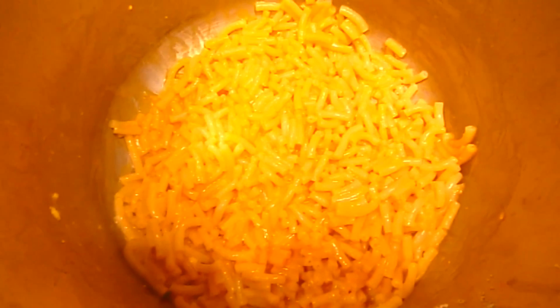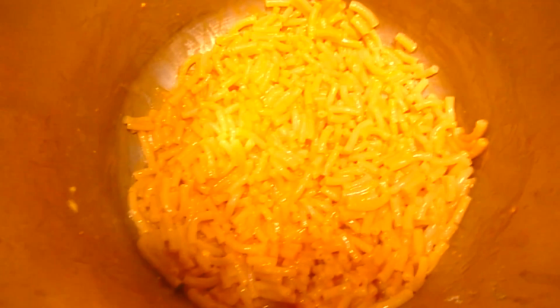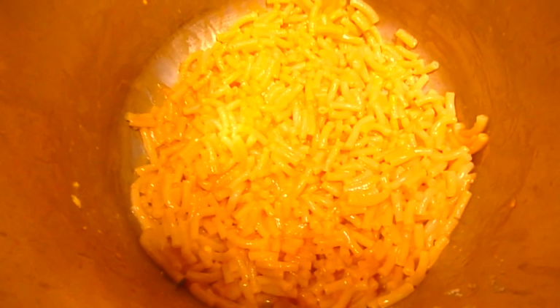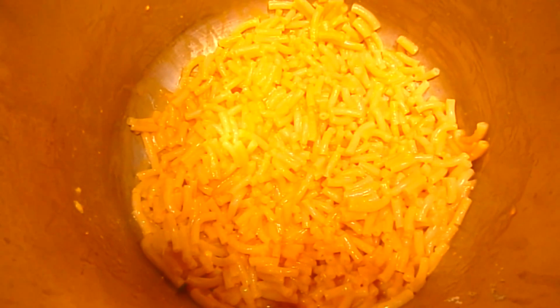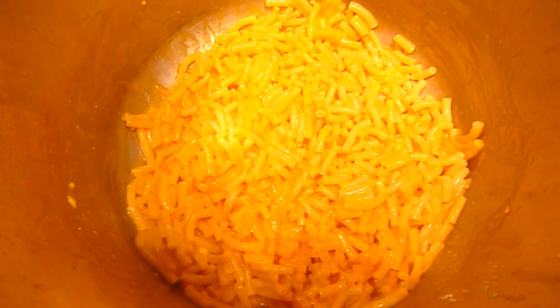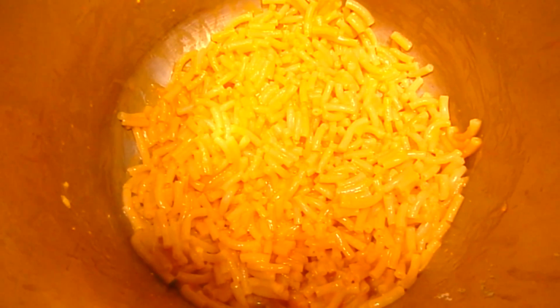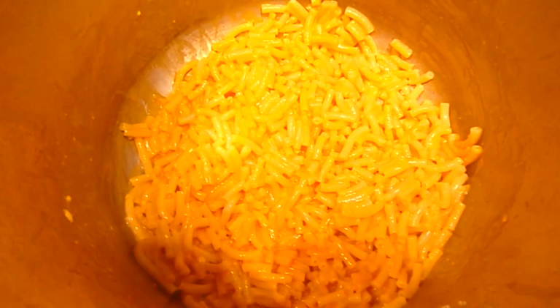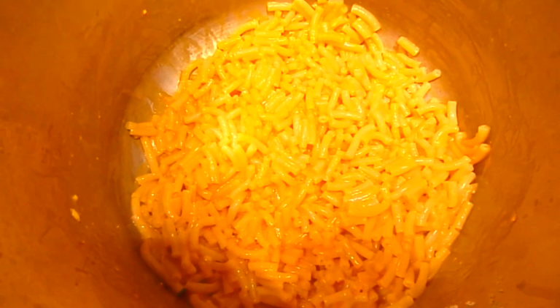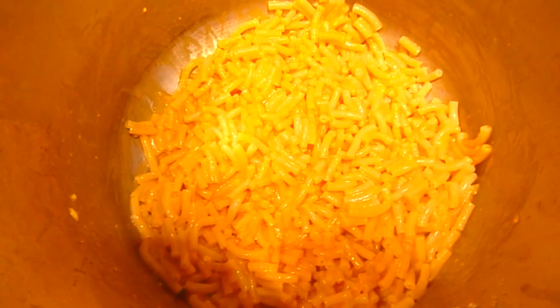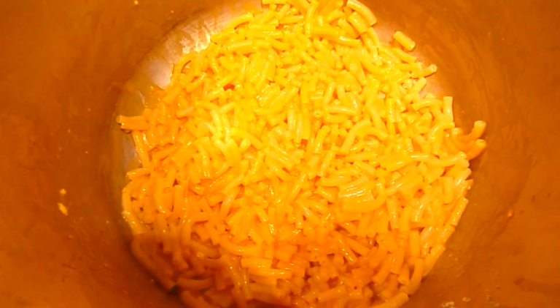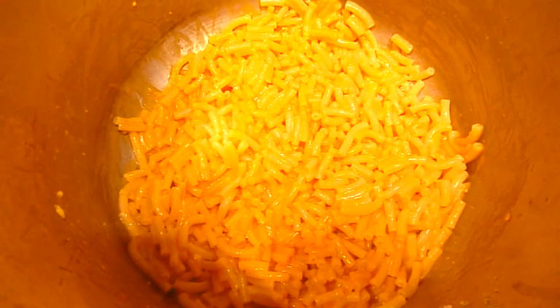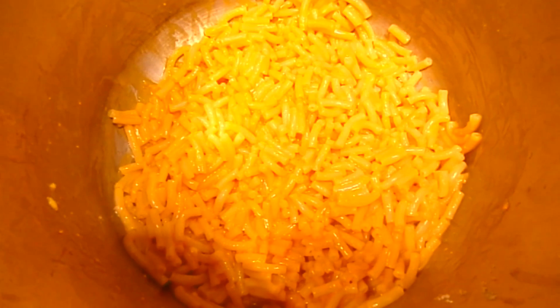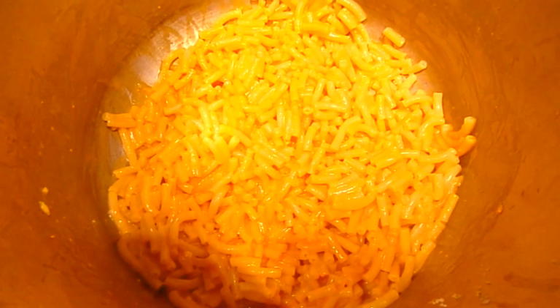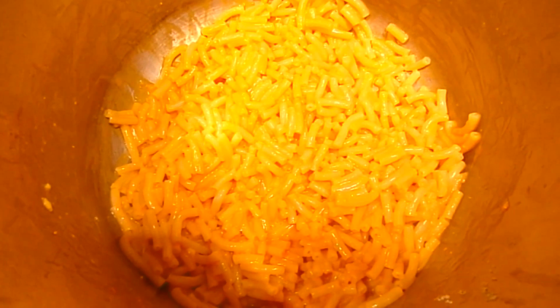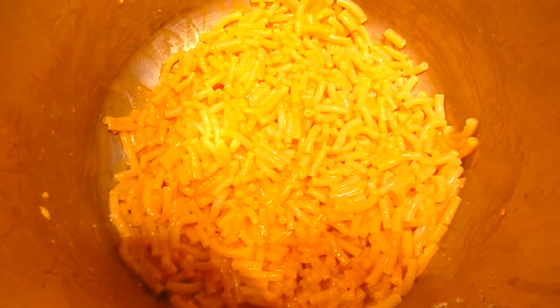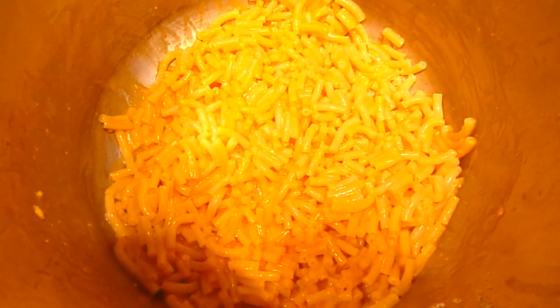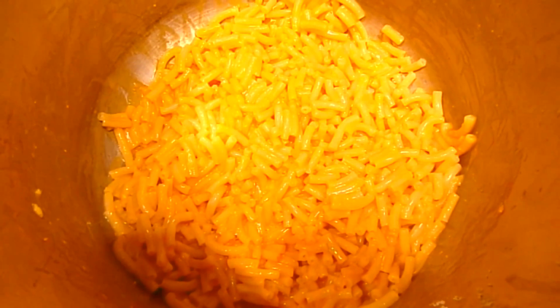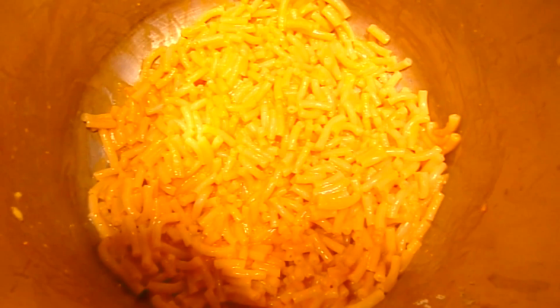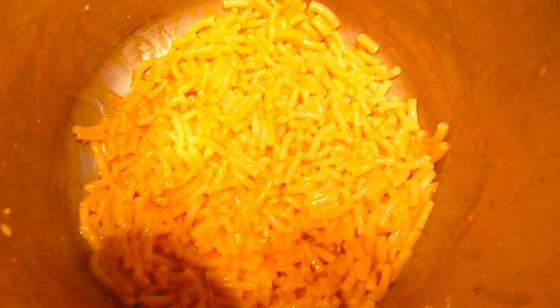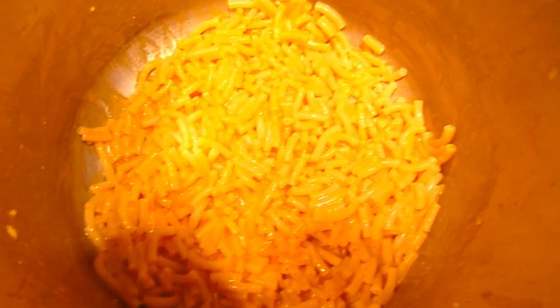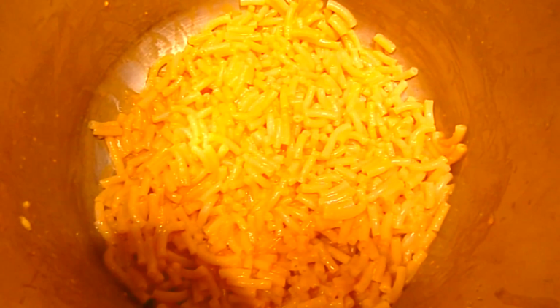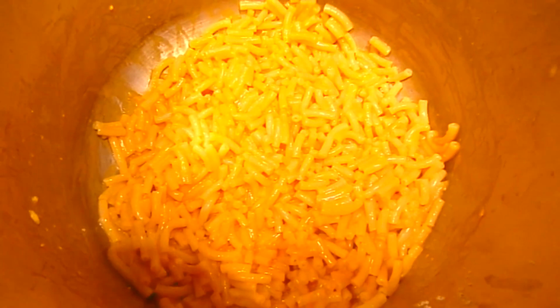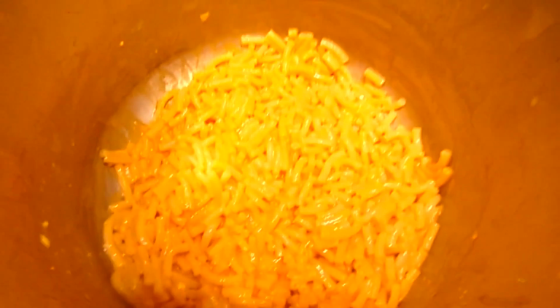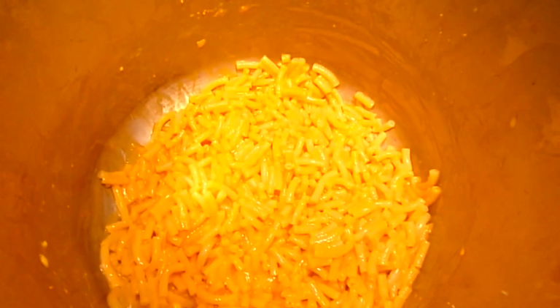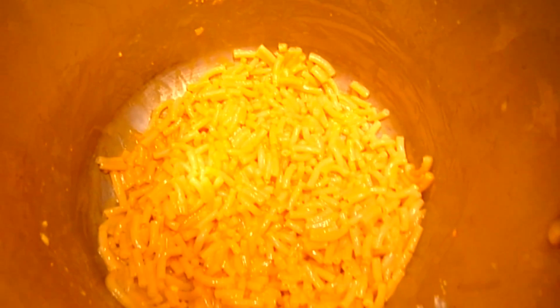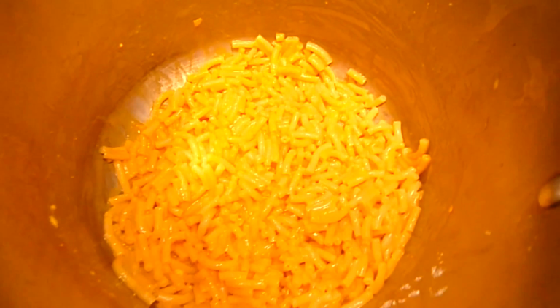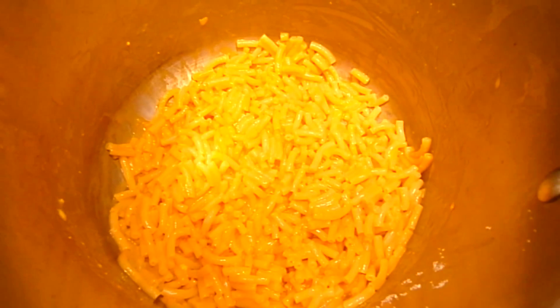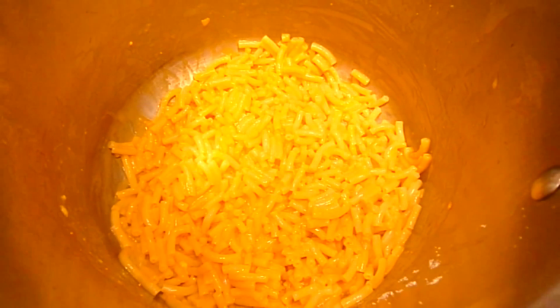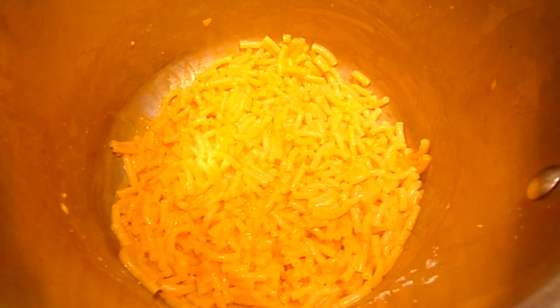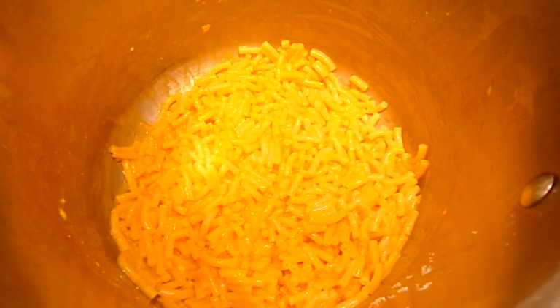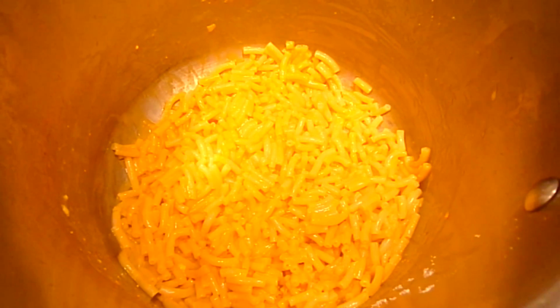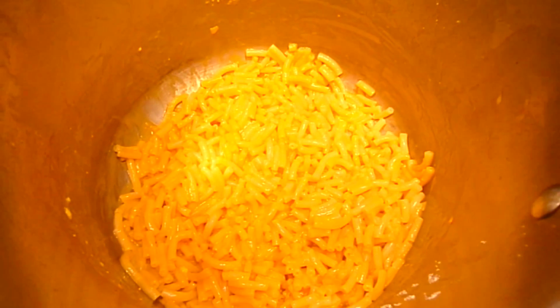Guys, look at the final product. Doesn't that look amazing? I'm going to serve myself up a bowl and try some of this now.